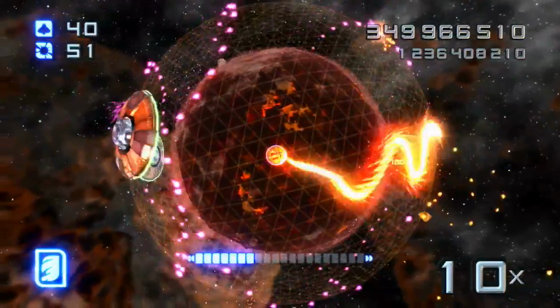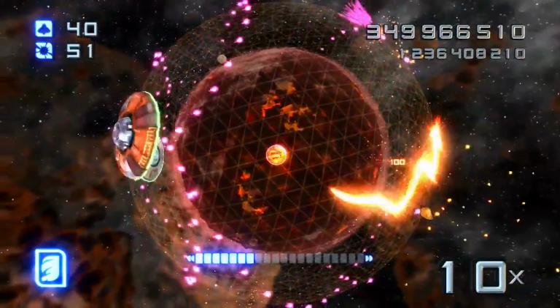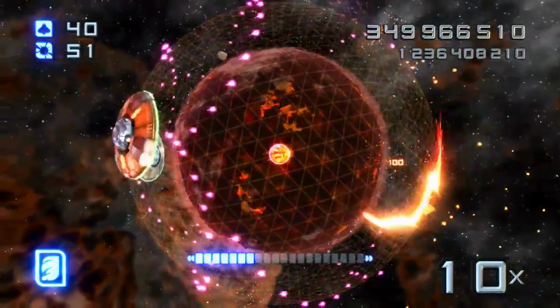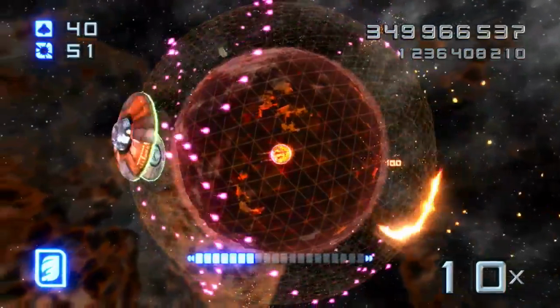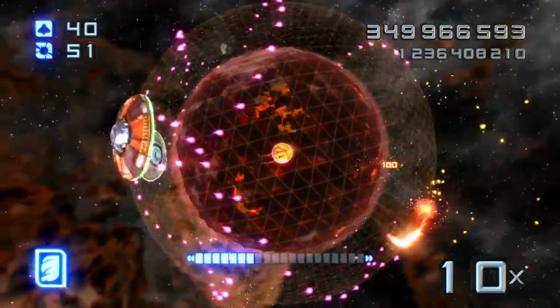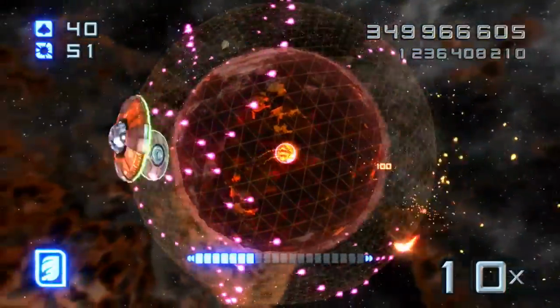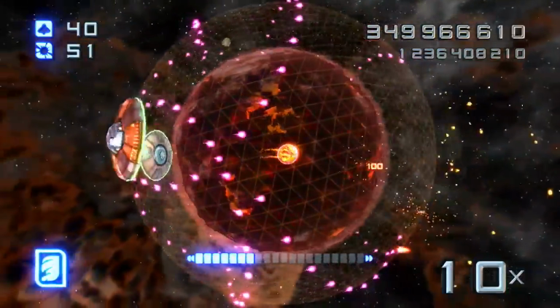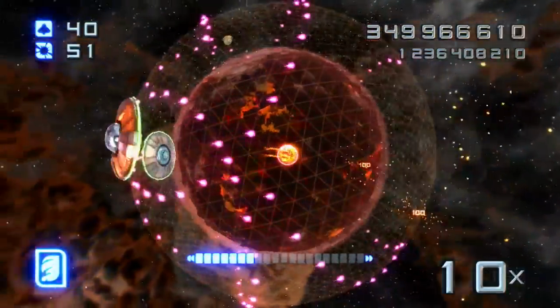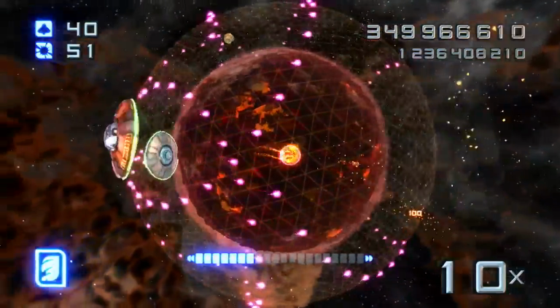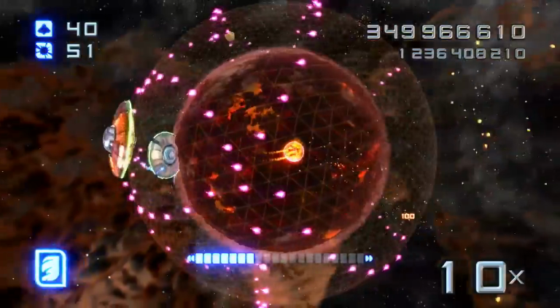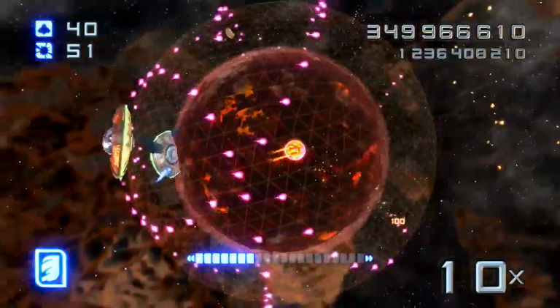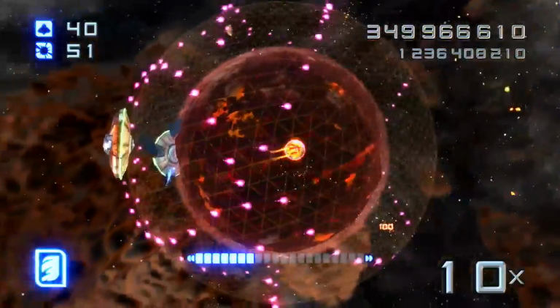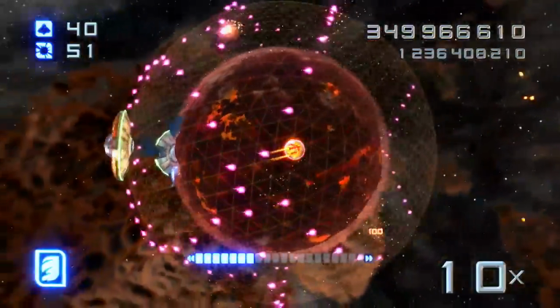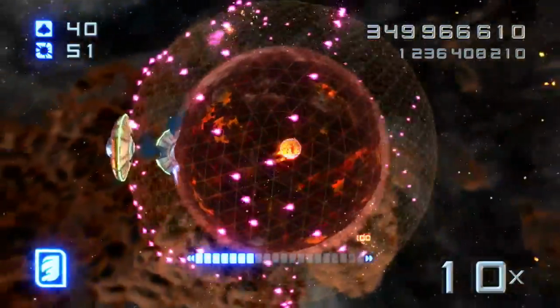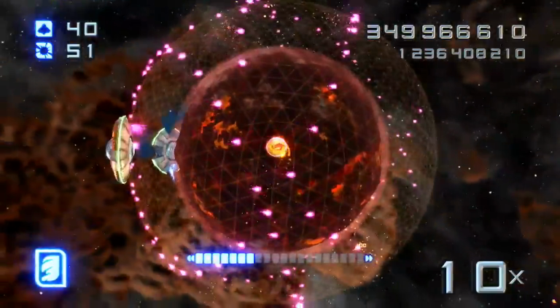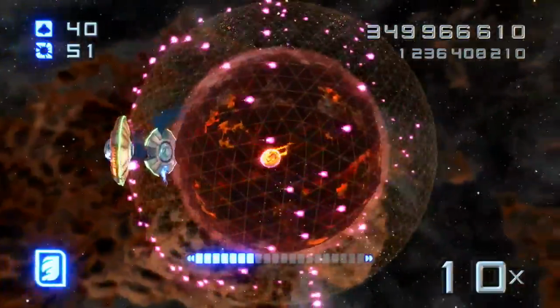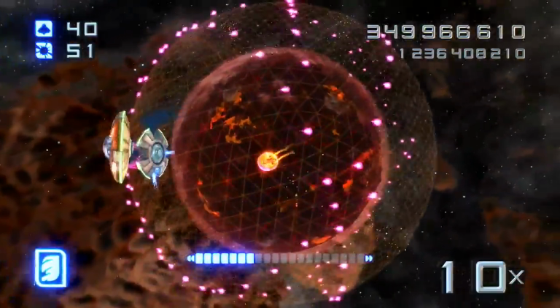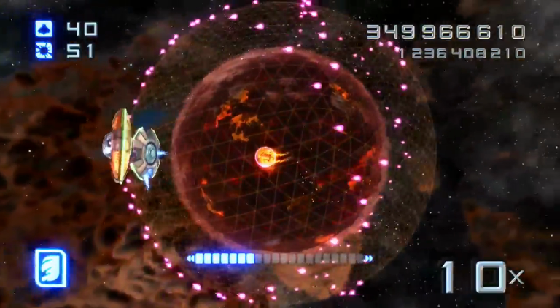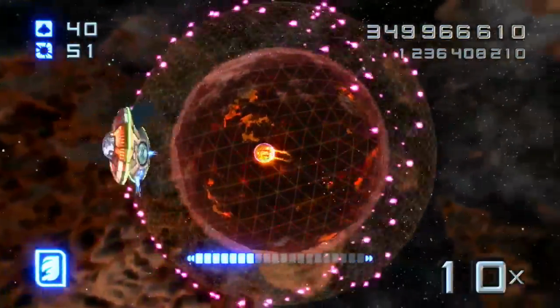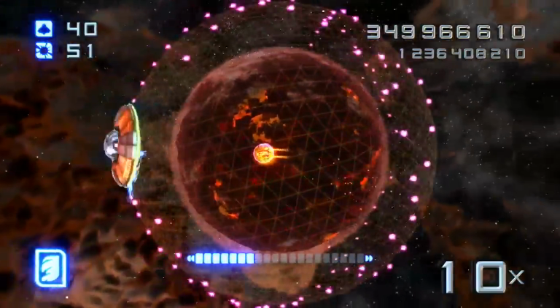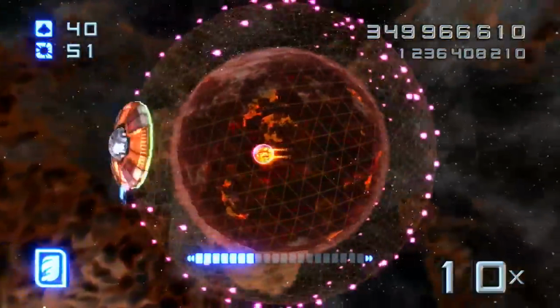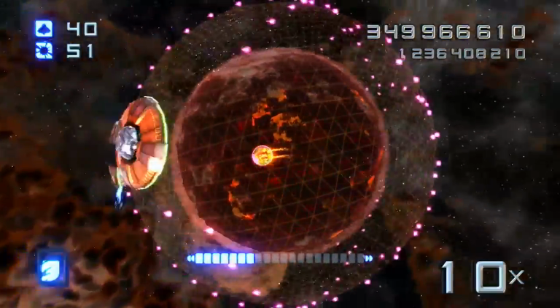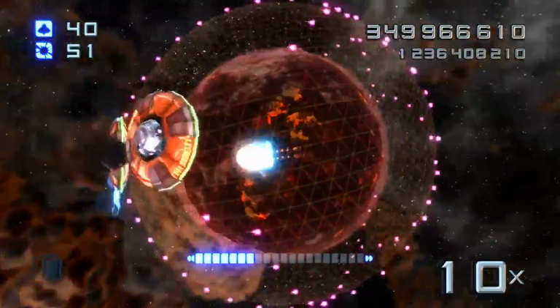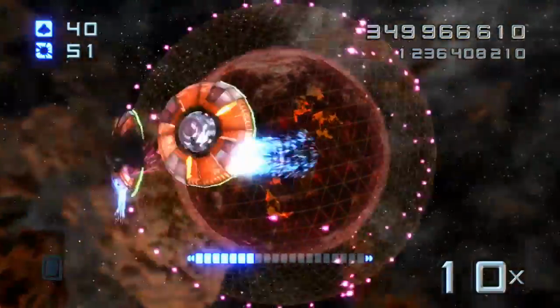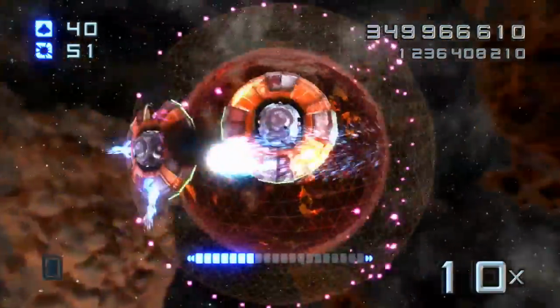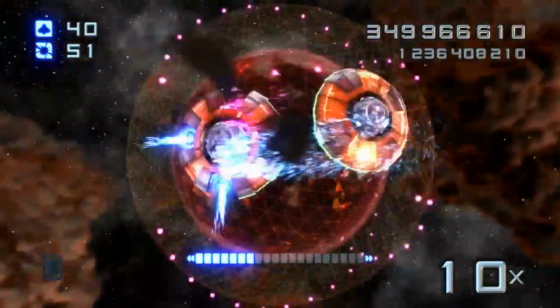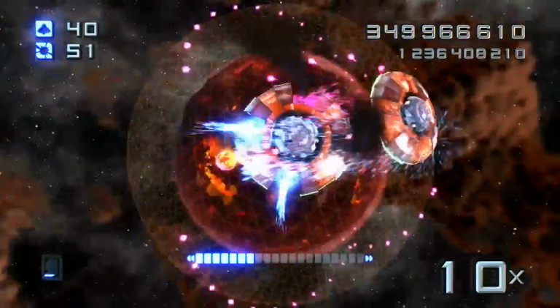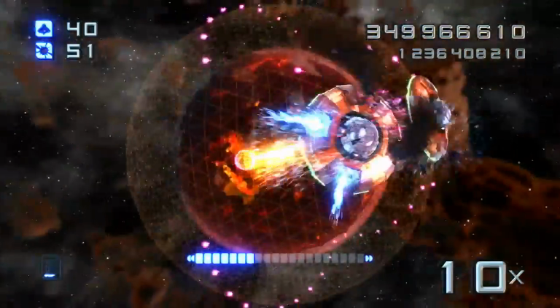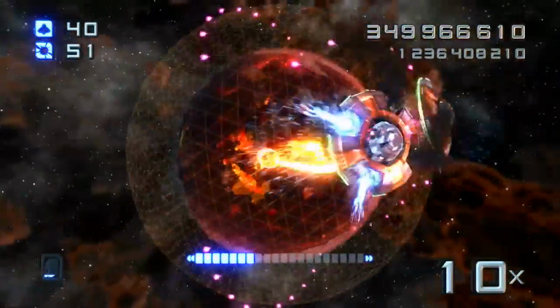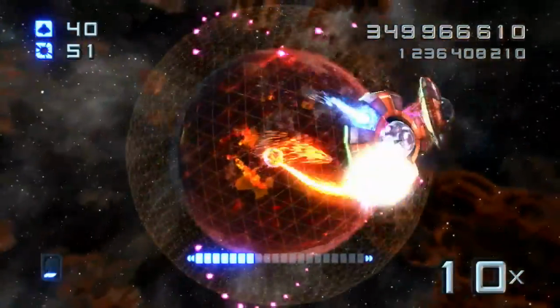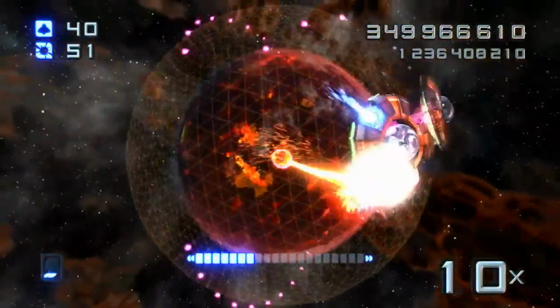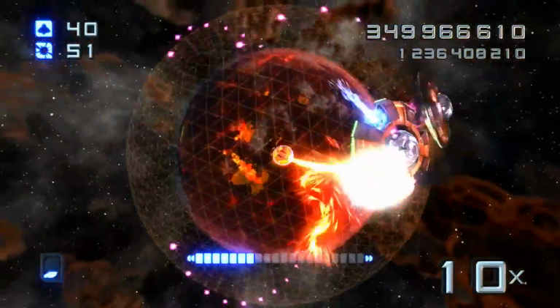When you reach the two flying saucer bosses, you can use one as a shield to protect you from the other.